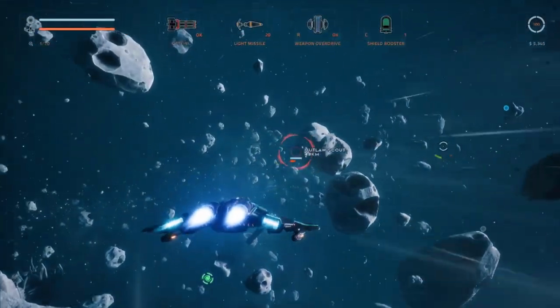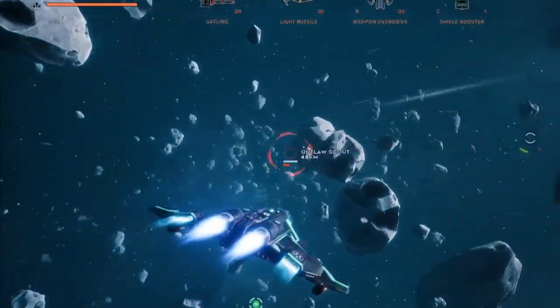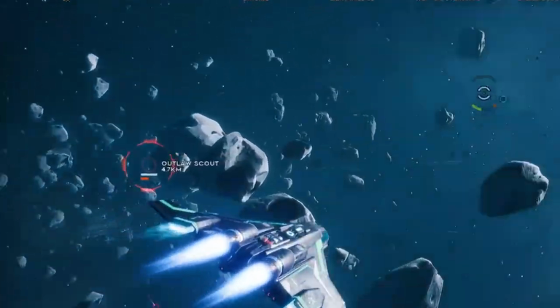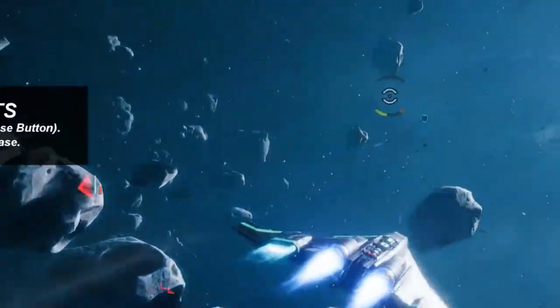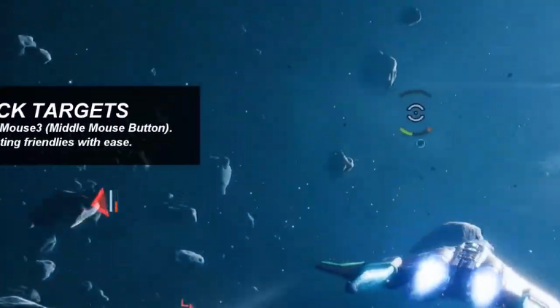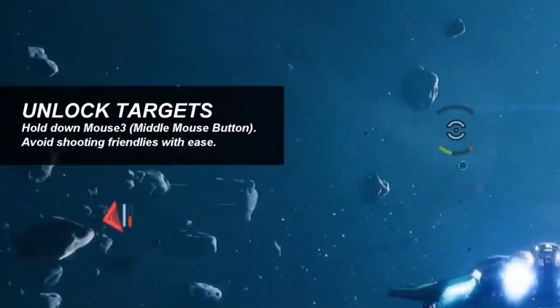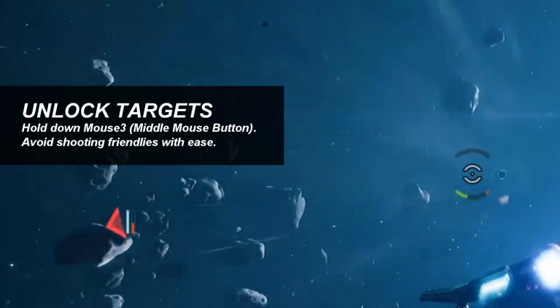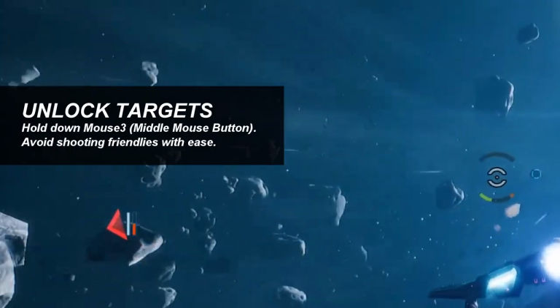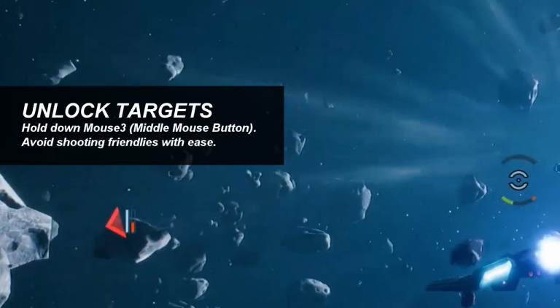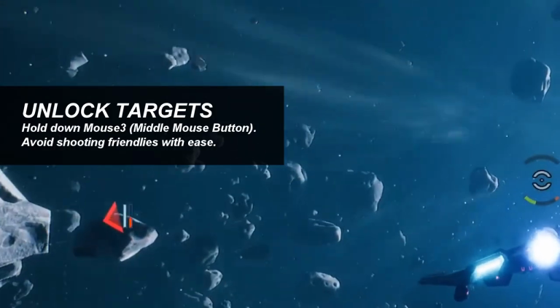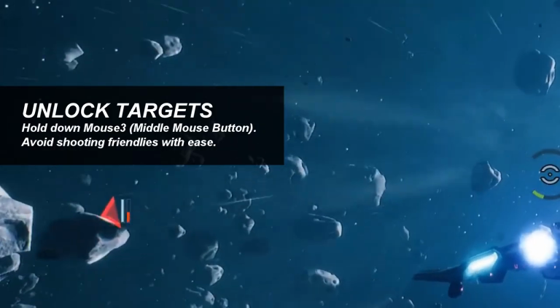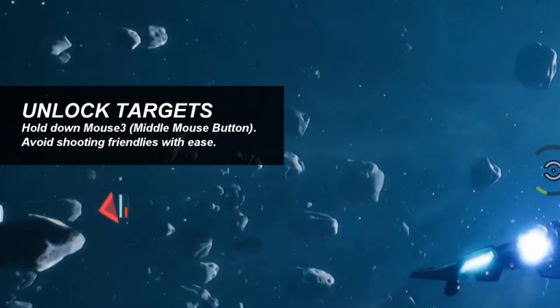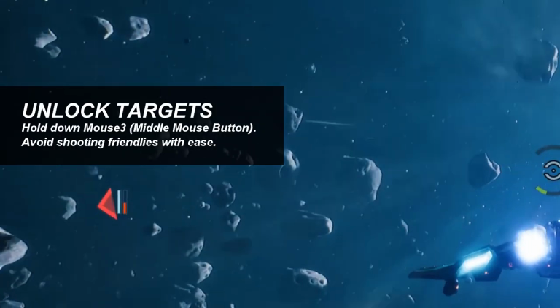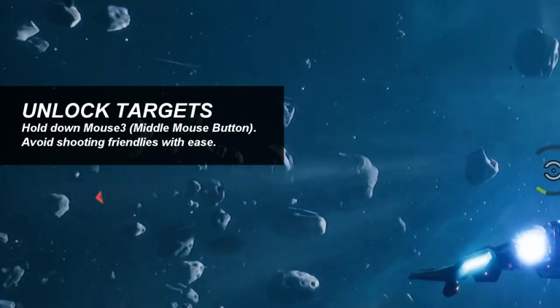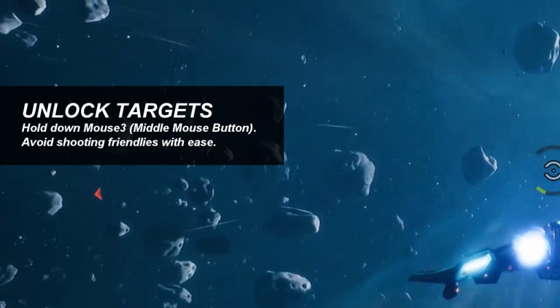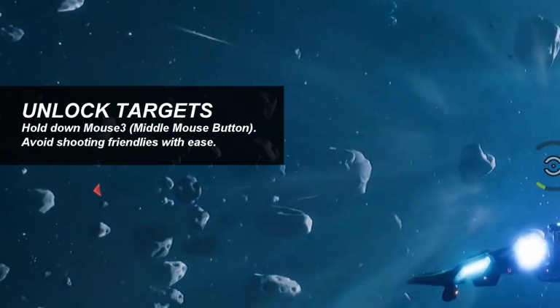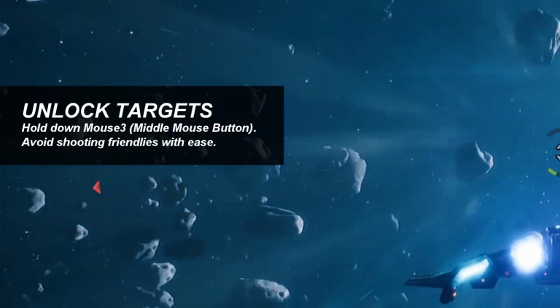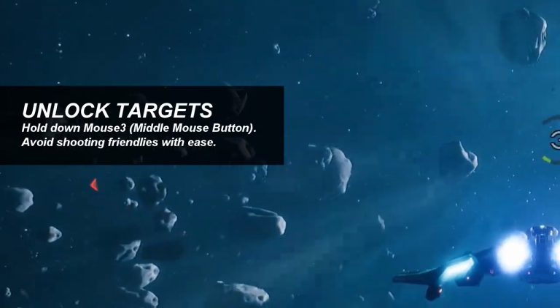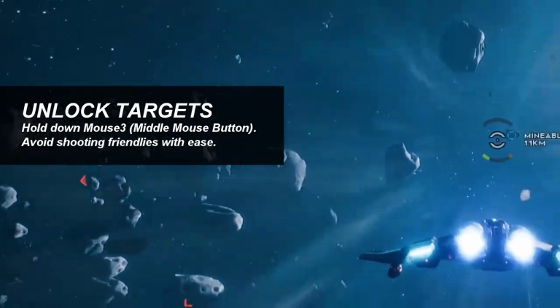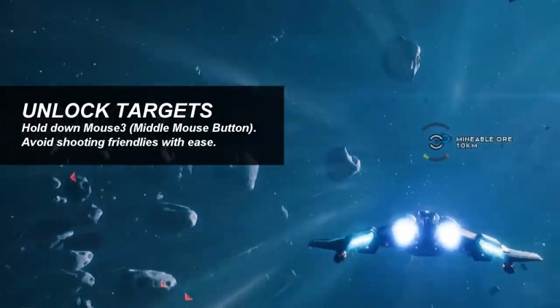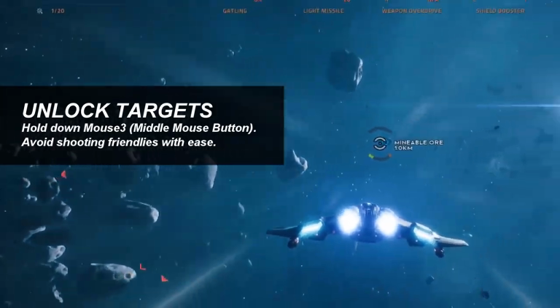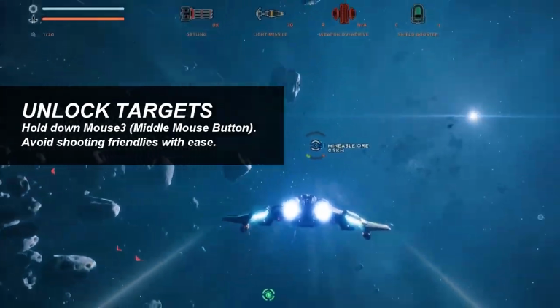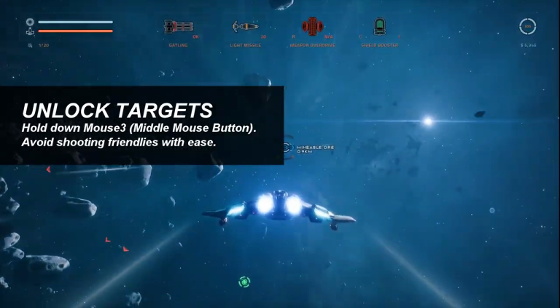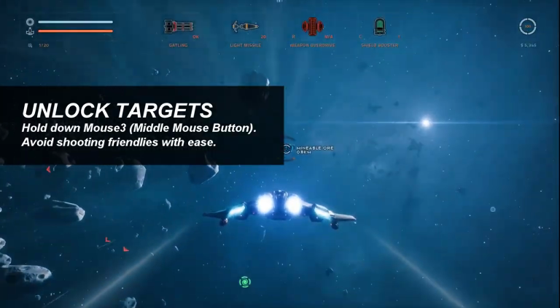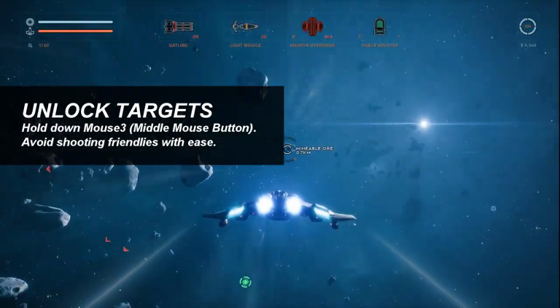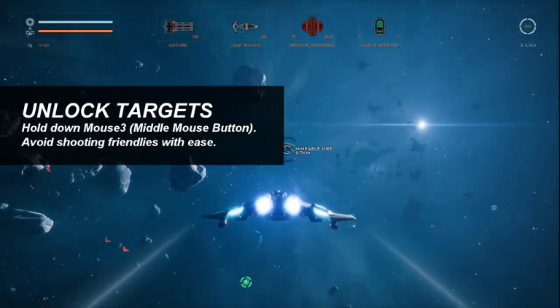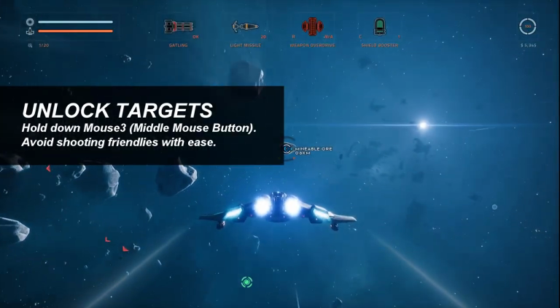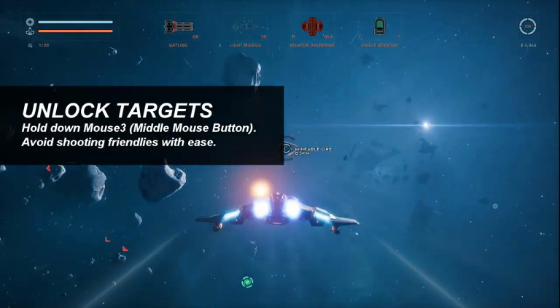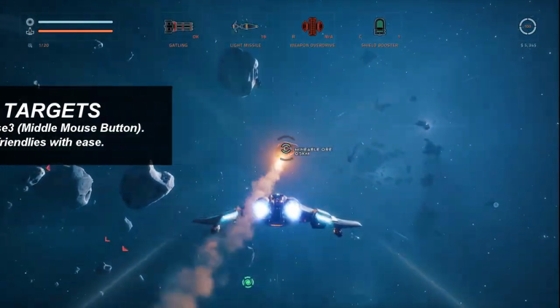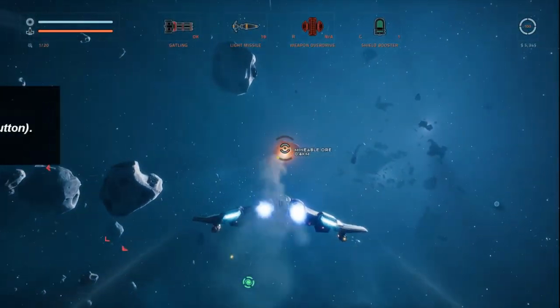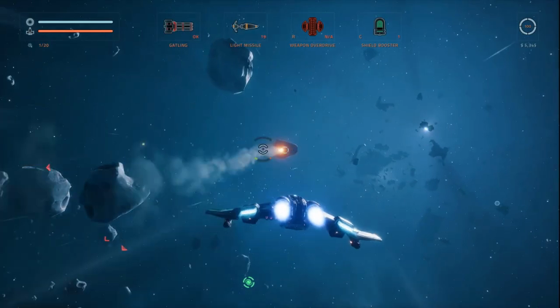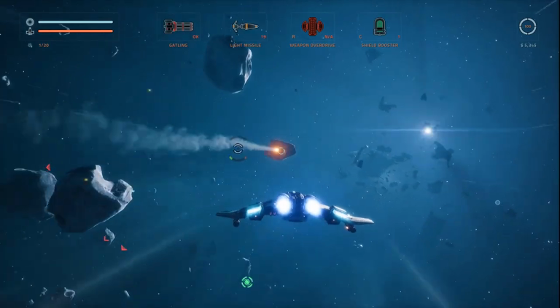You can unlock by holding down the middle mouse button. It comes in handy if you want to shoot a missile straight ahead.